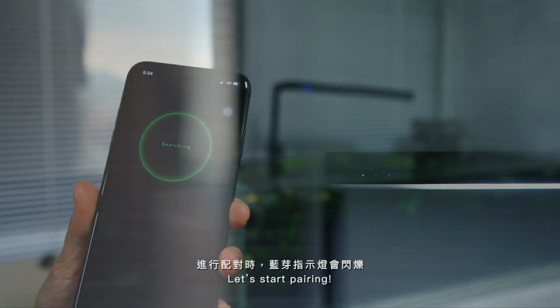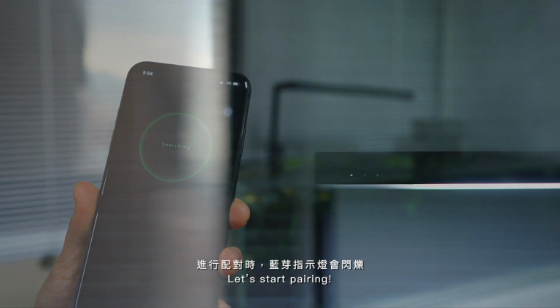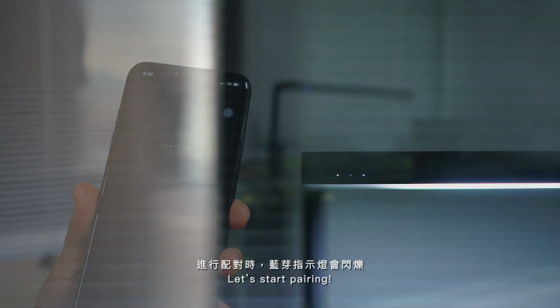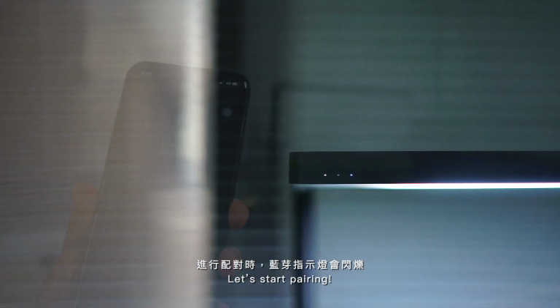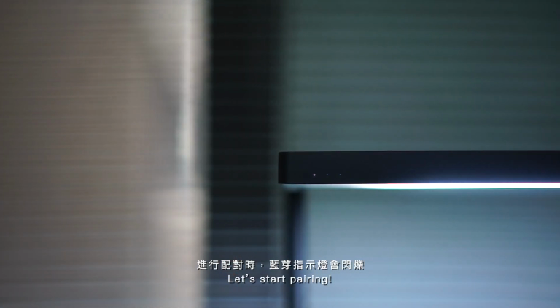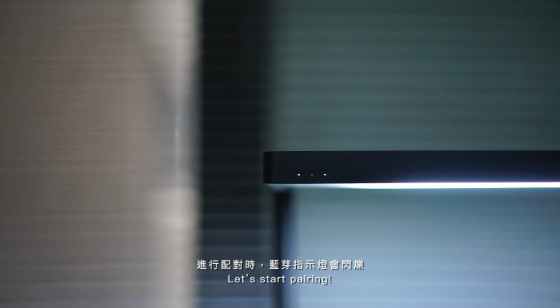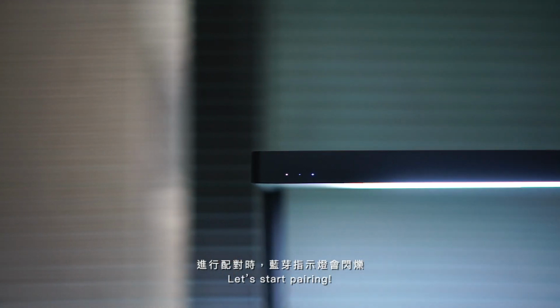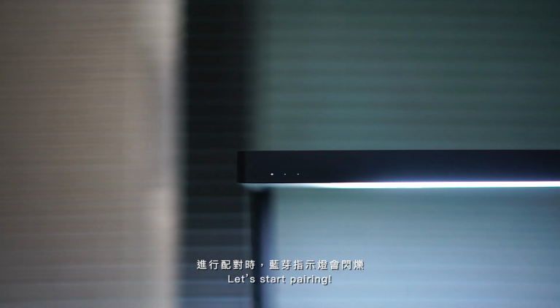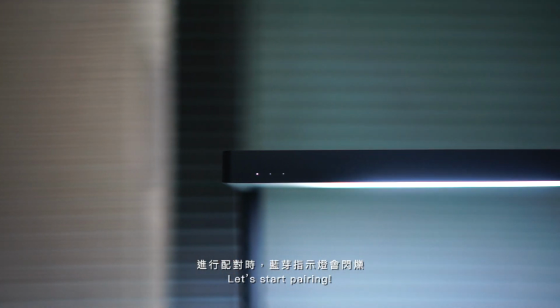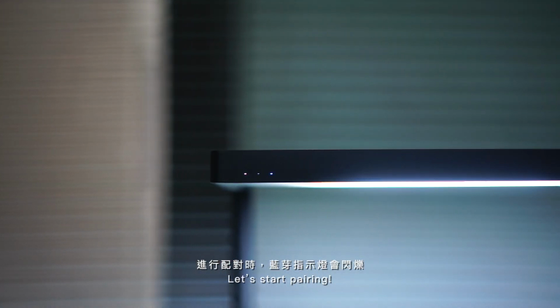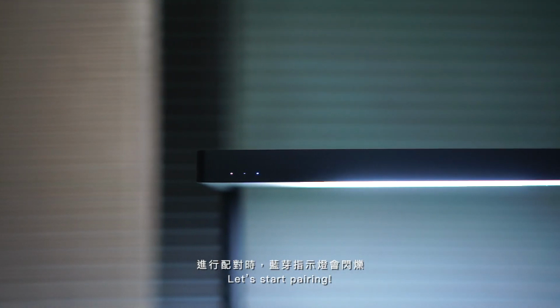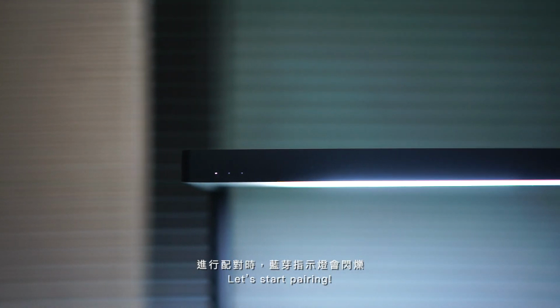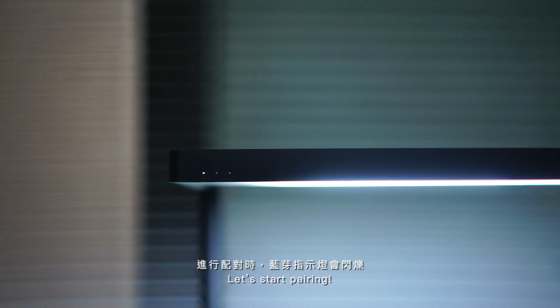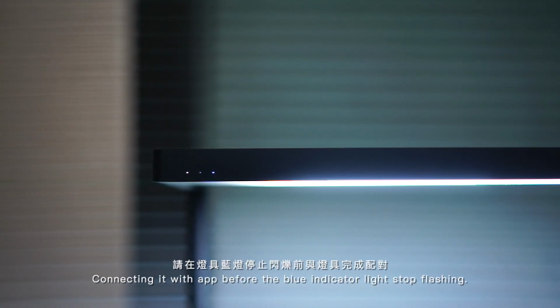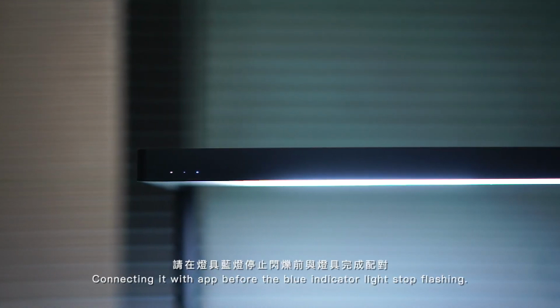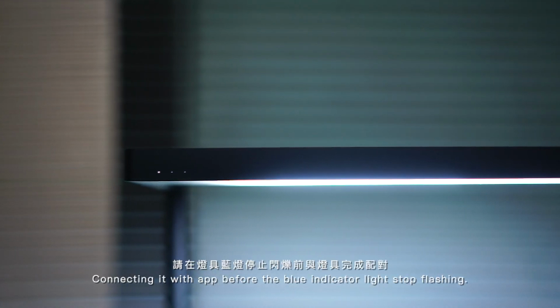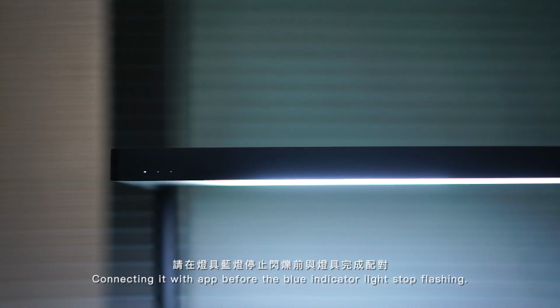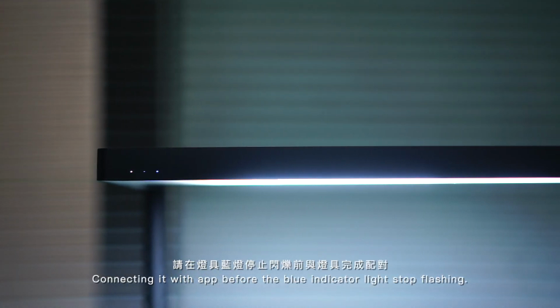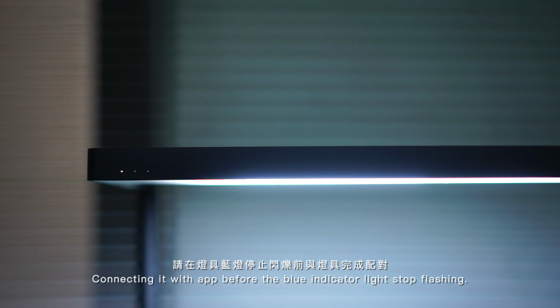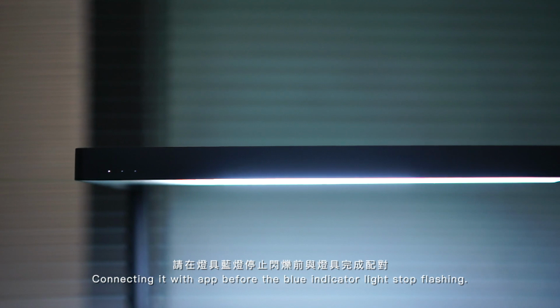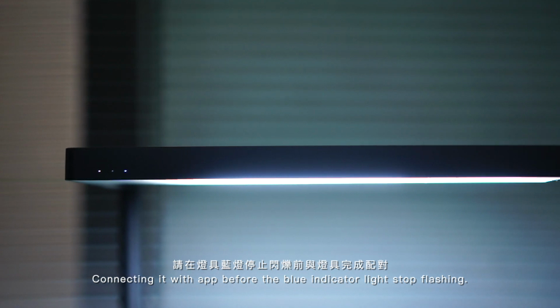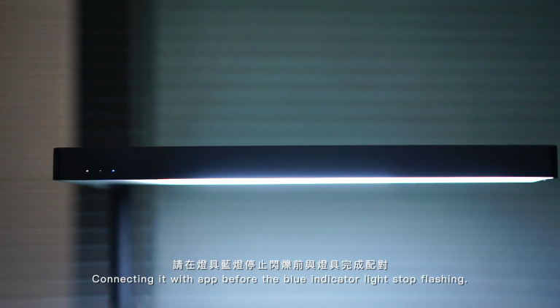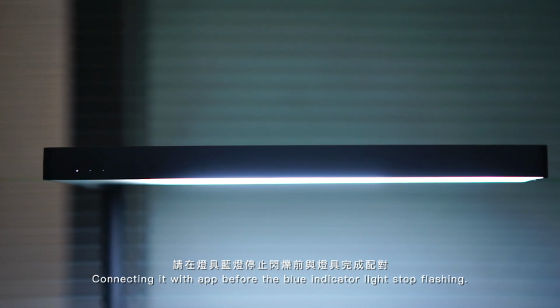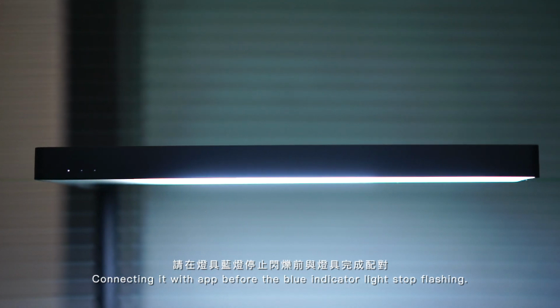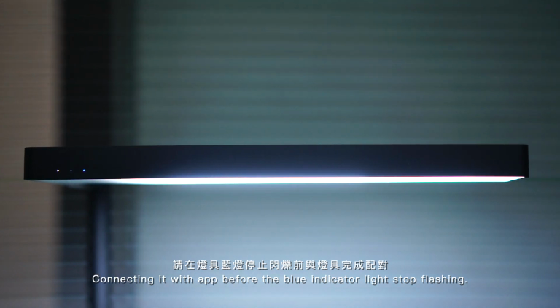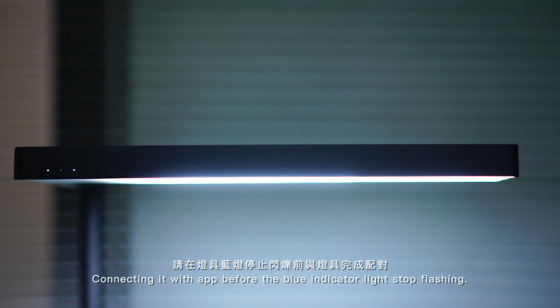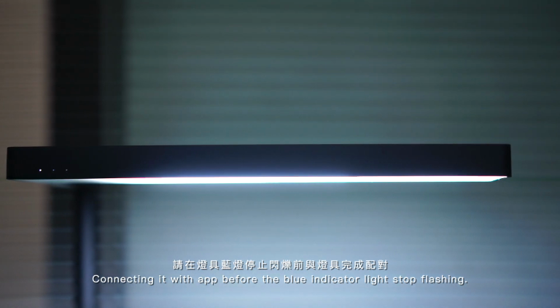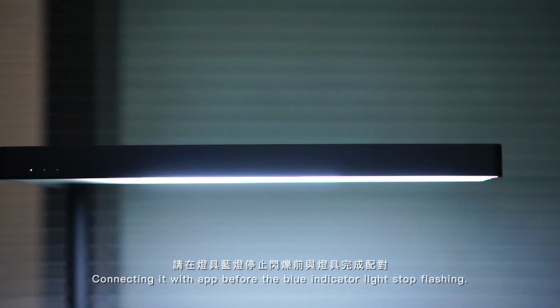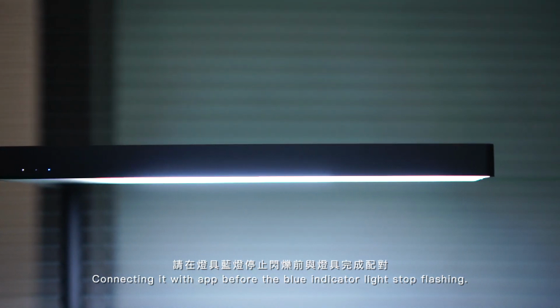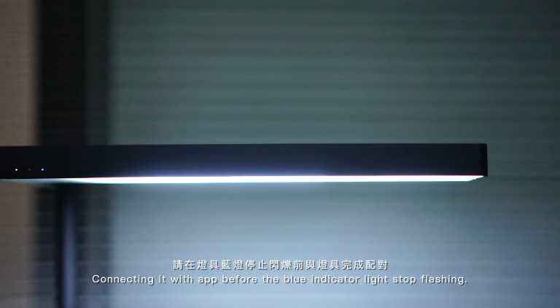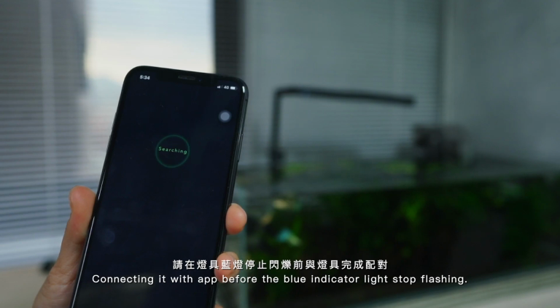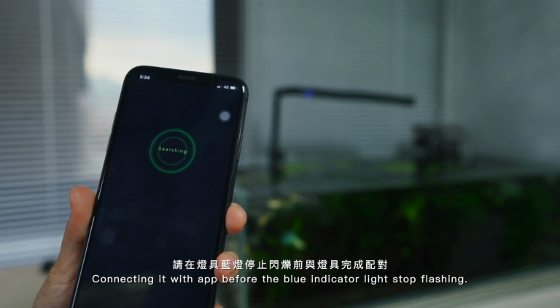Let's start pairing. Connect it with the app before the blue indicator lights stop flashing.